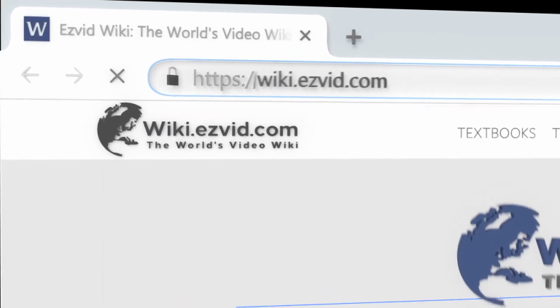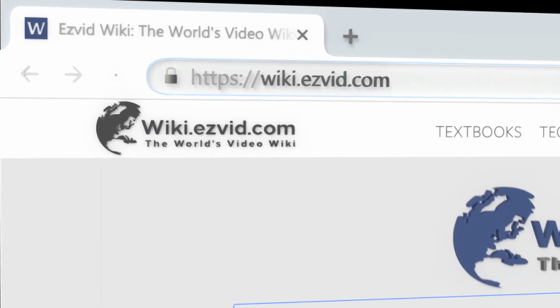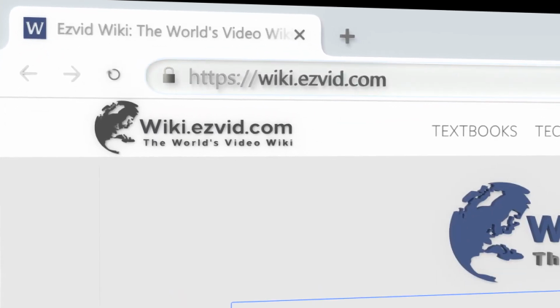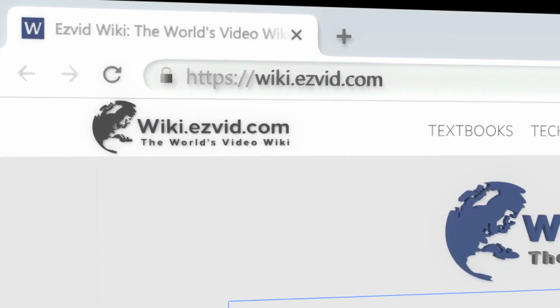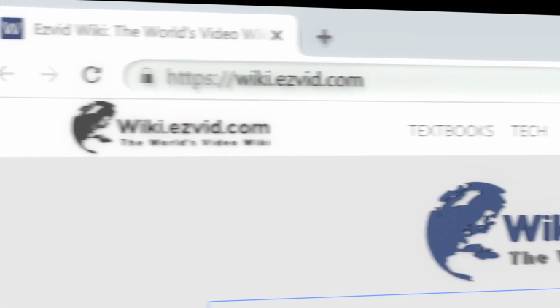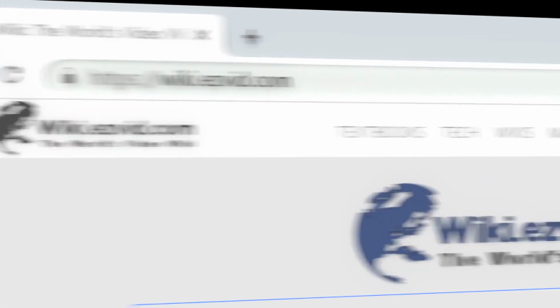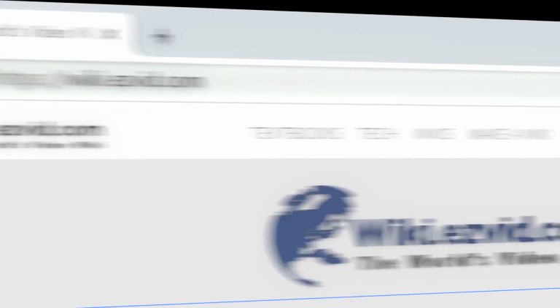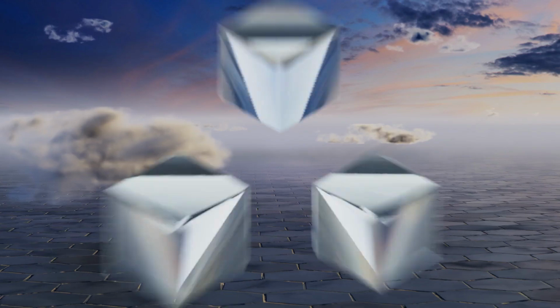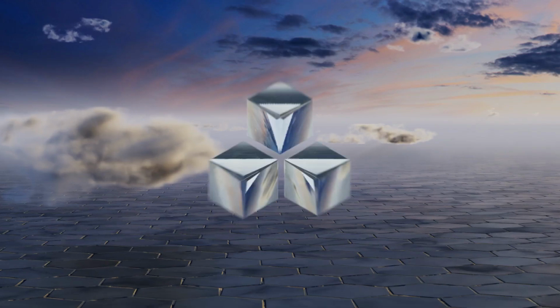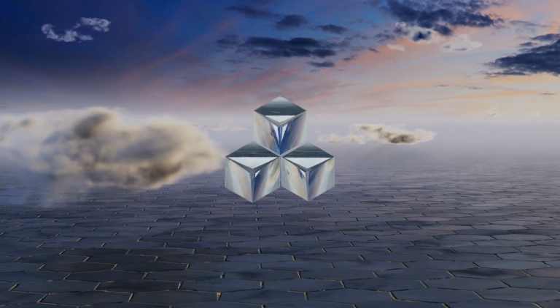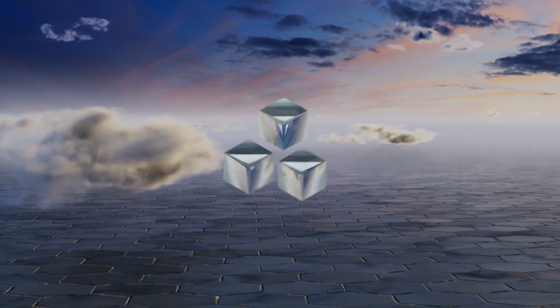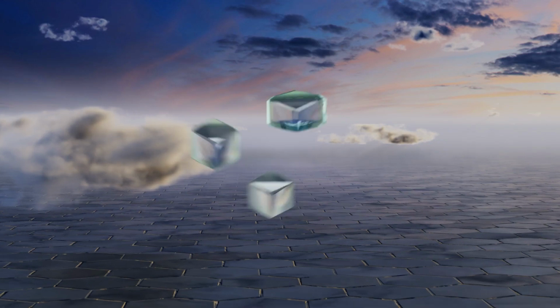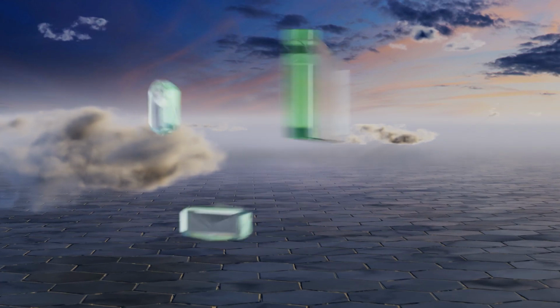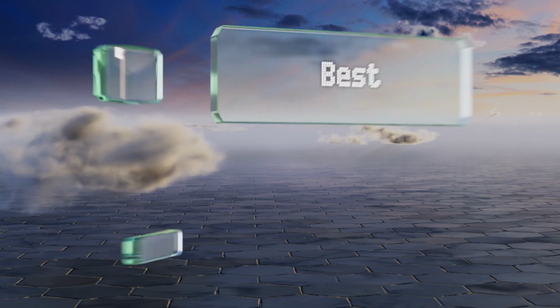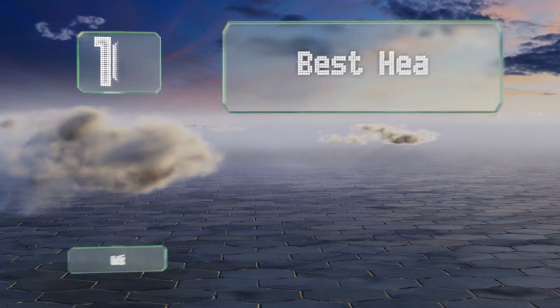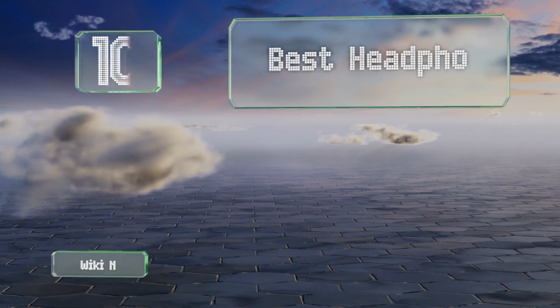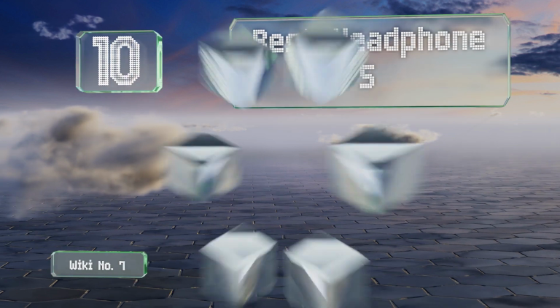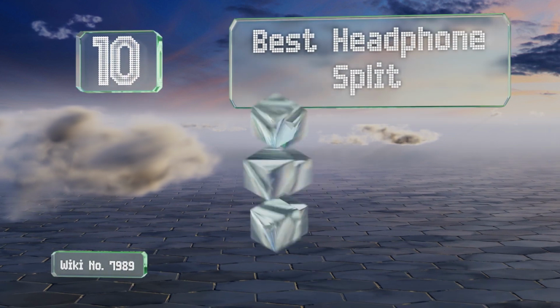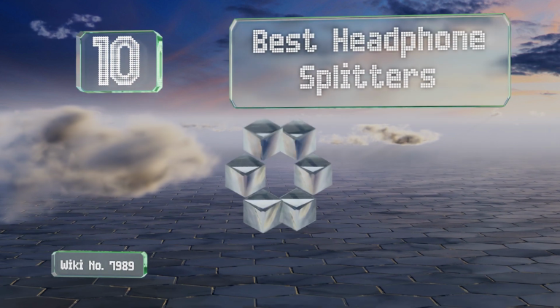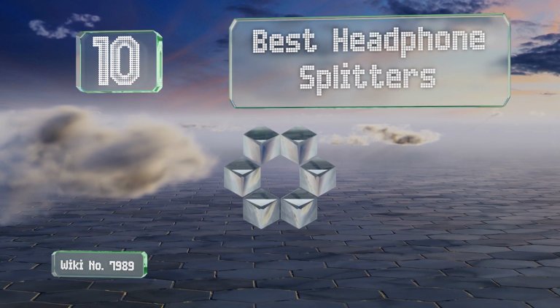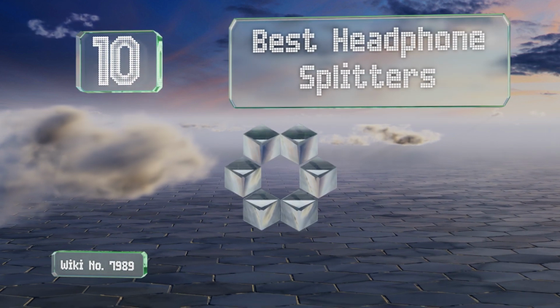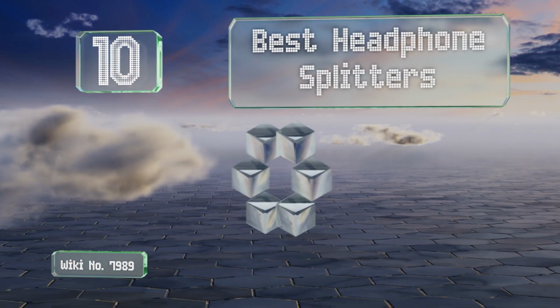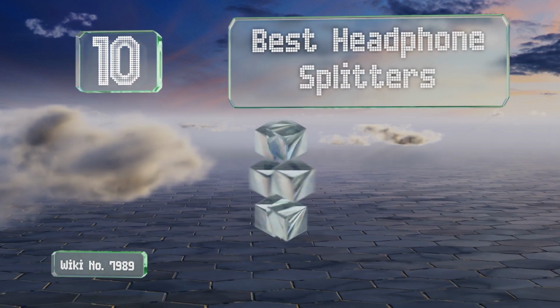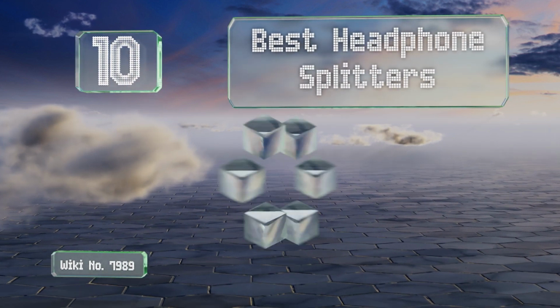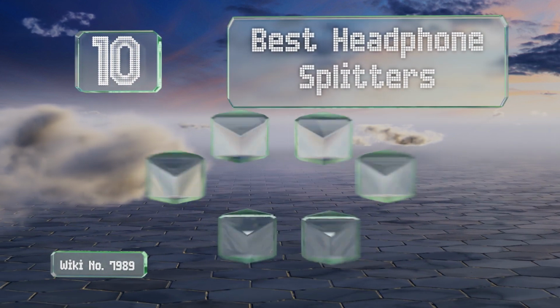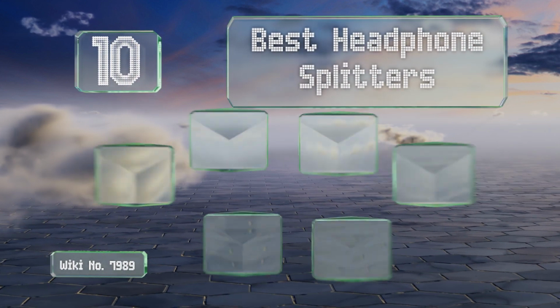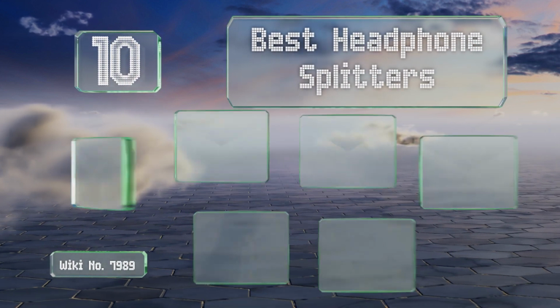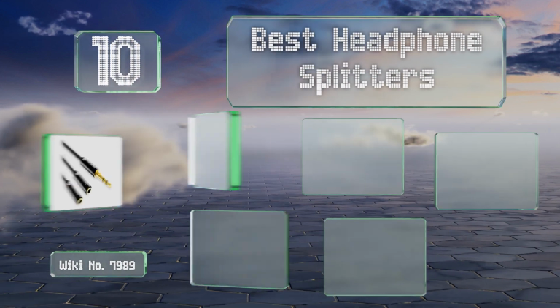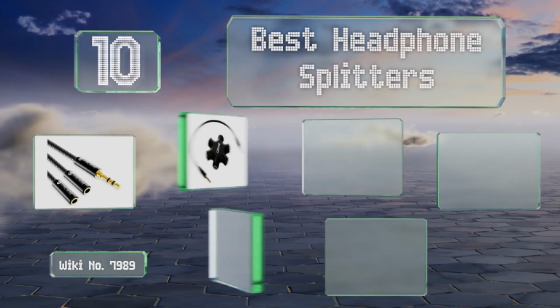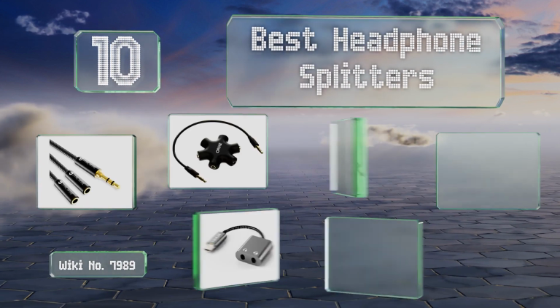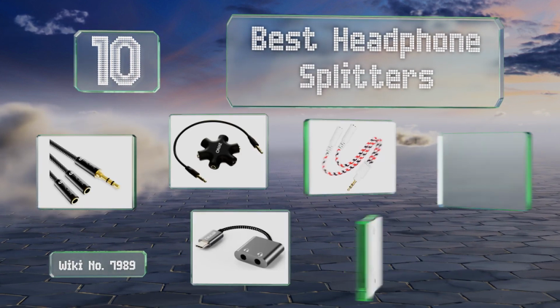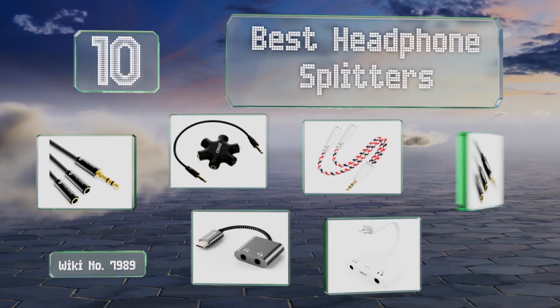EasyVid presents the 10 best headphone splitters. Let's get started with the list.